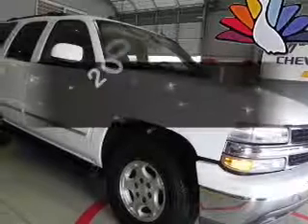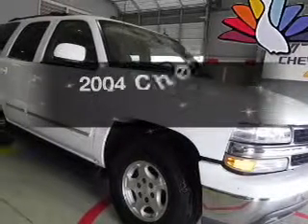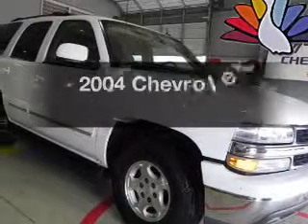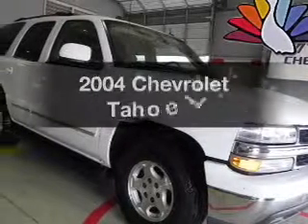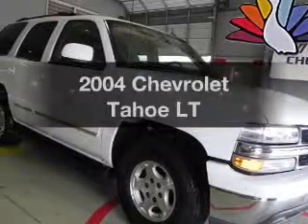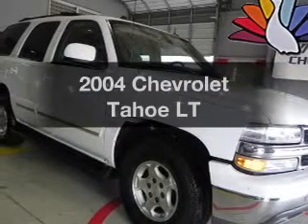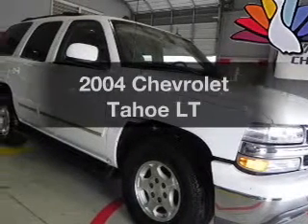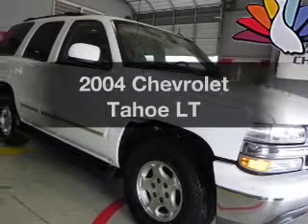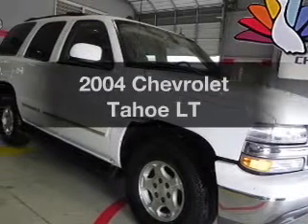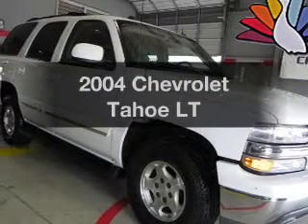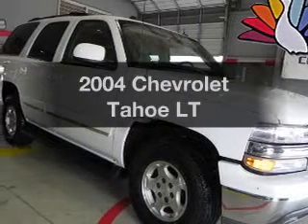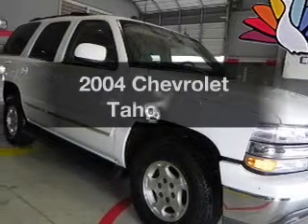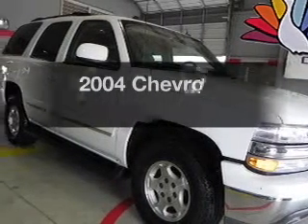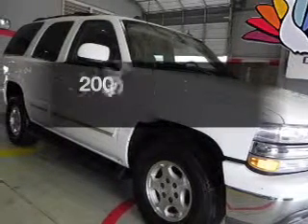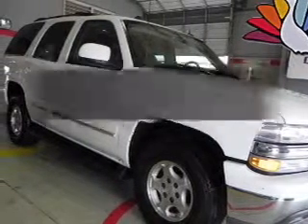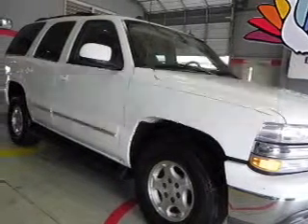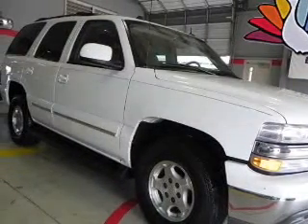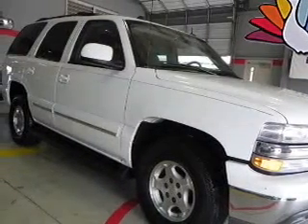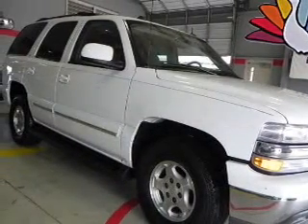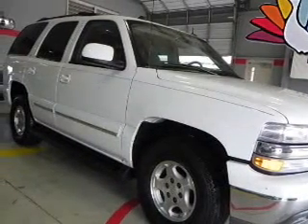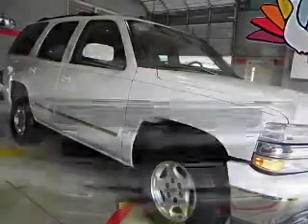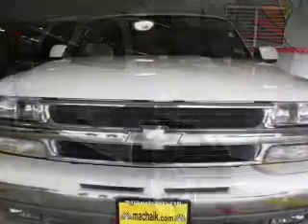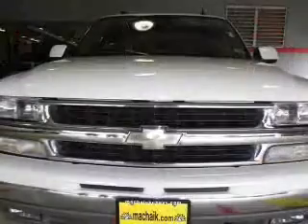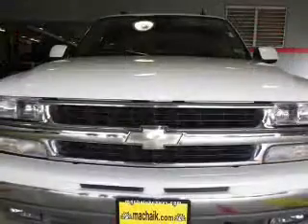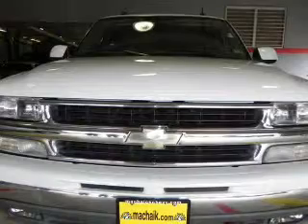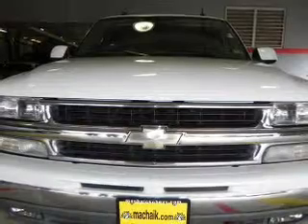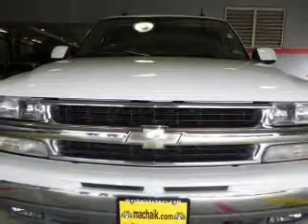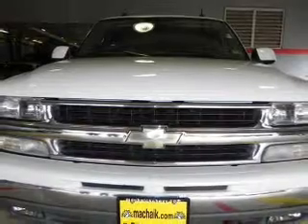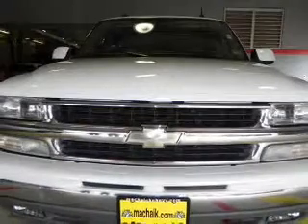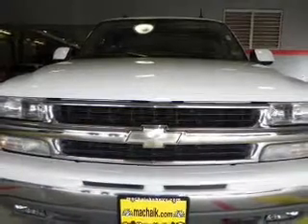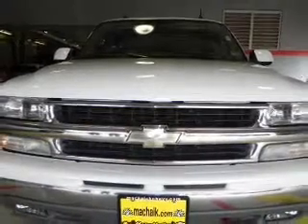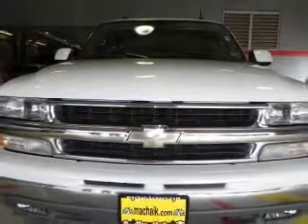Introducing the 2004 Chevrolet Tahoe. Travel the roads in style and comfort in this great vehicle.